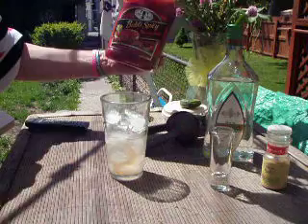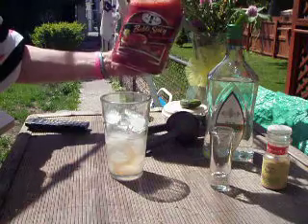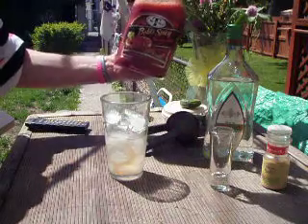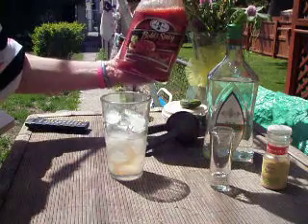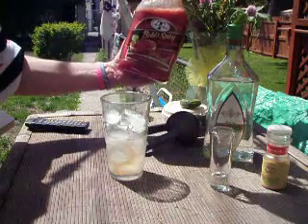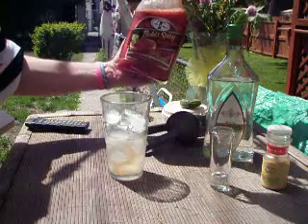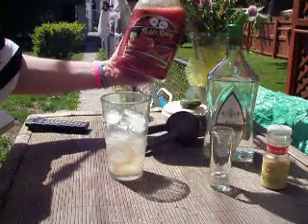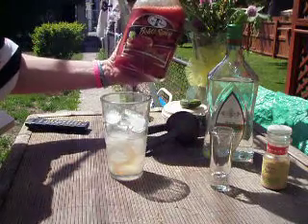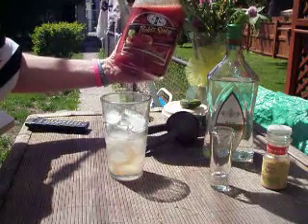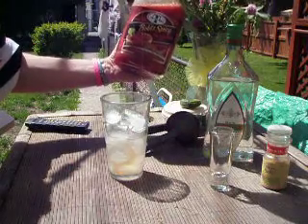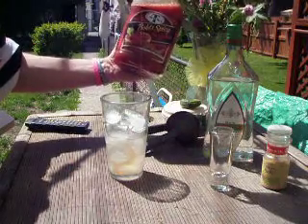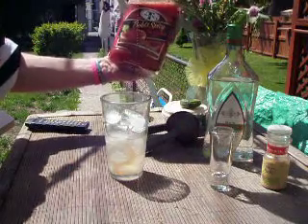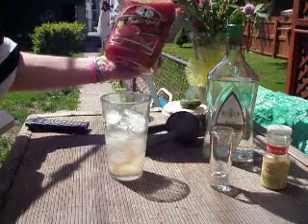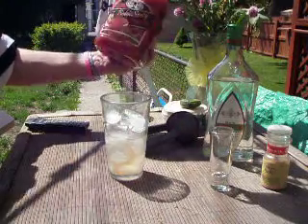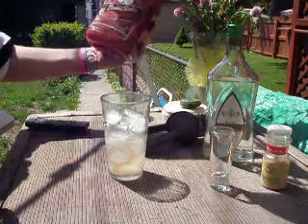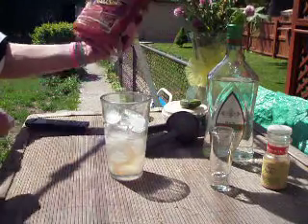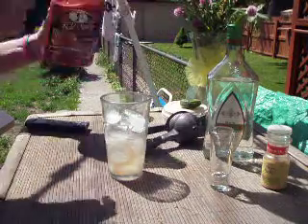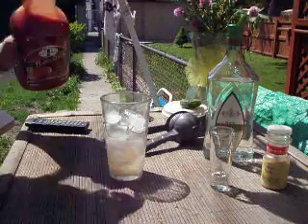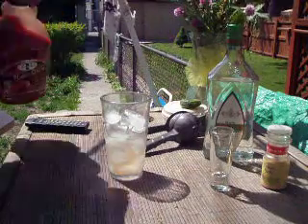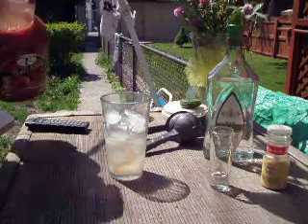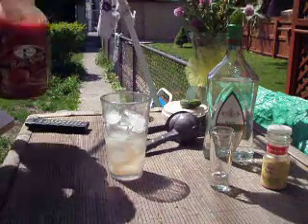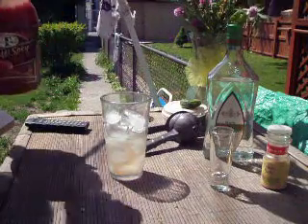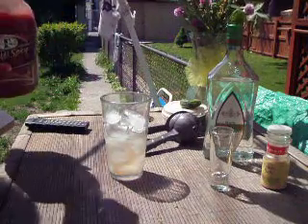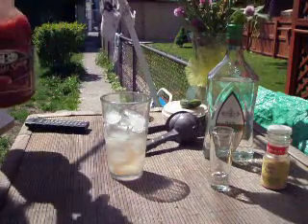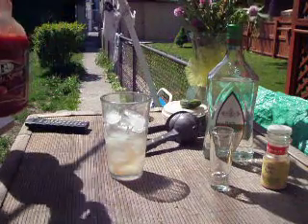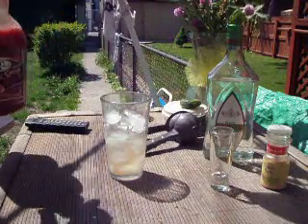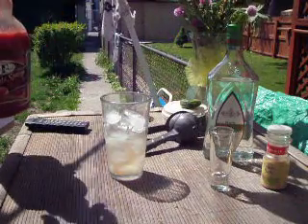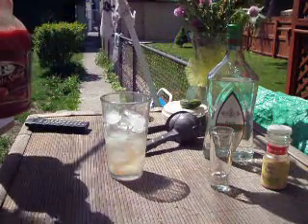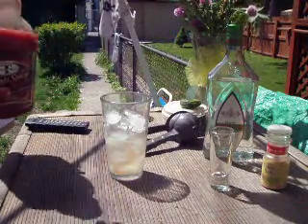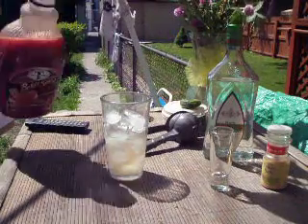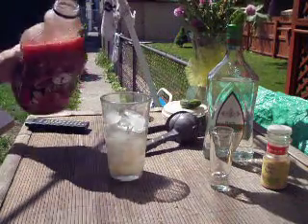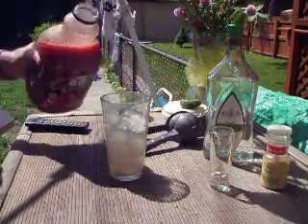Choosing Mr. and Mrs. T's Bold and Spicy Bloody Mary Mix.